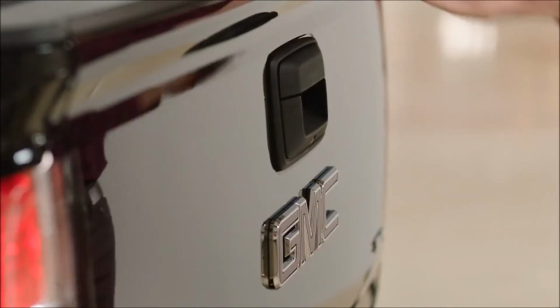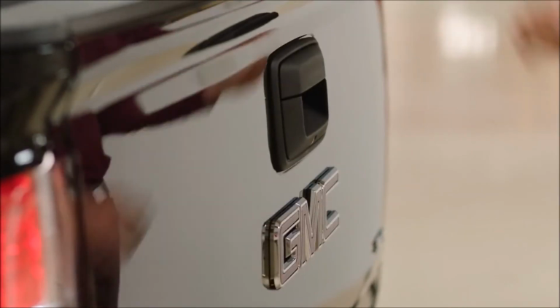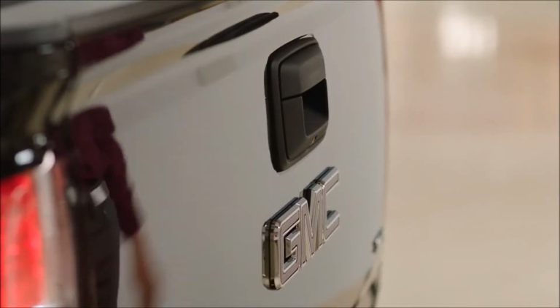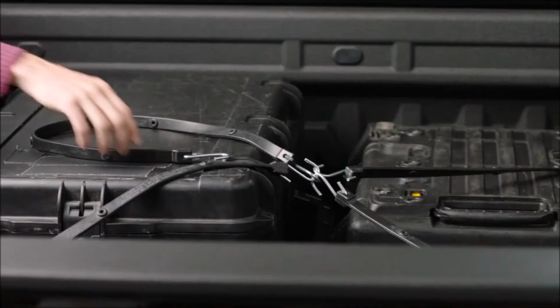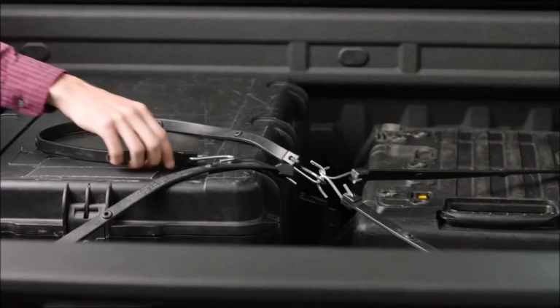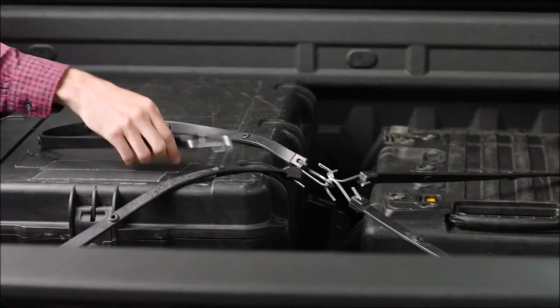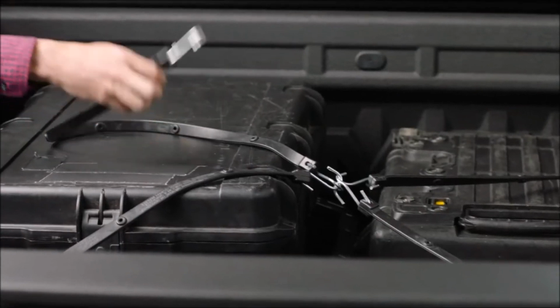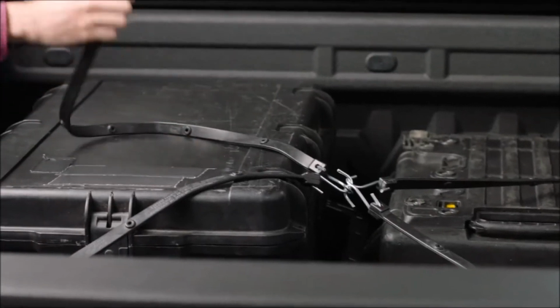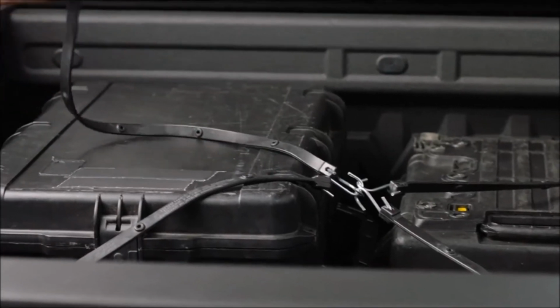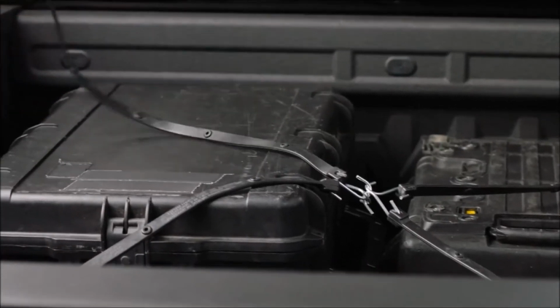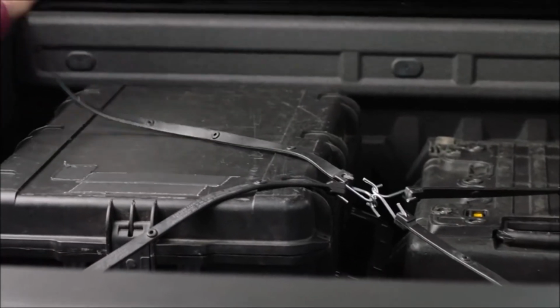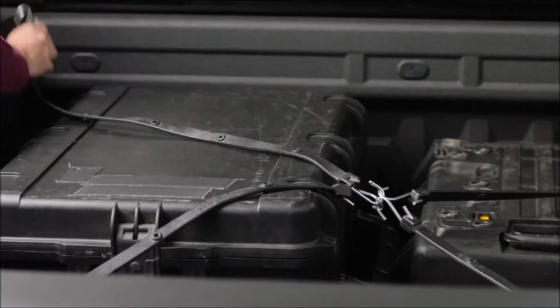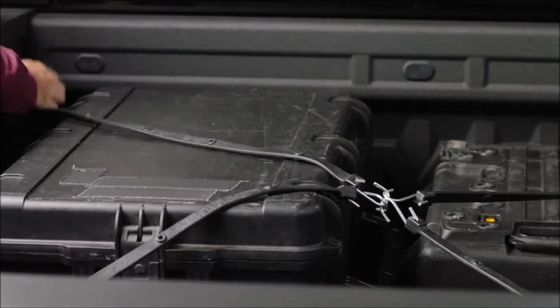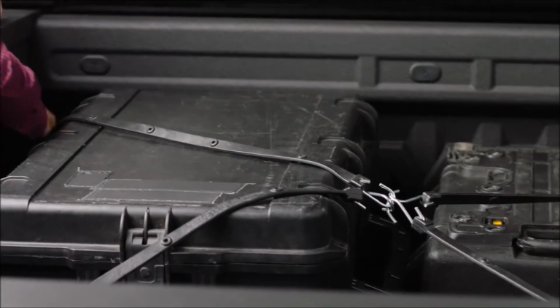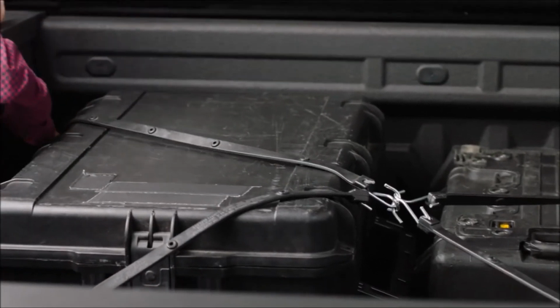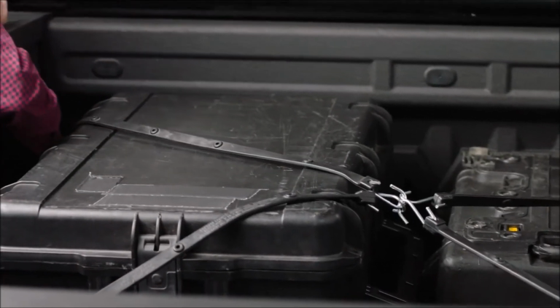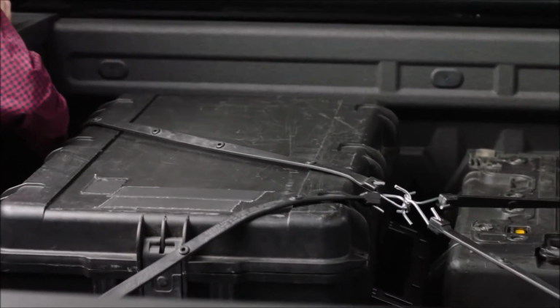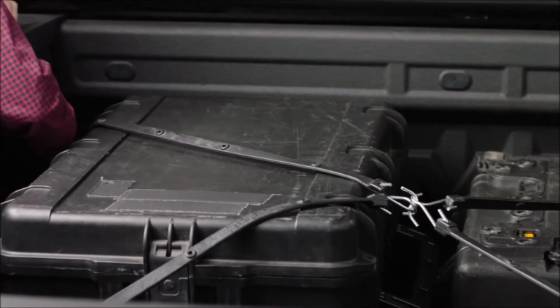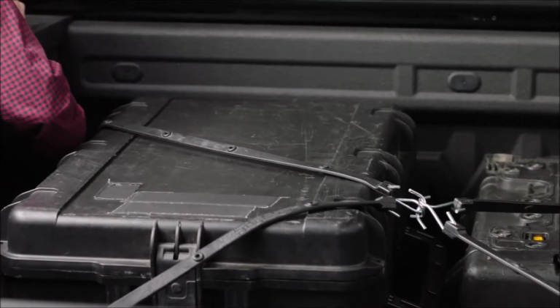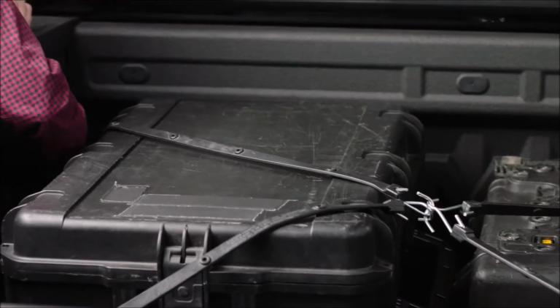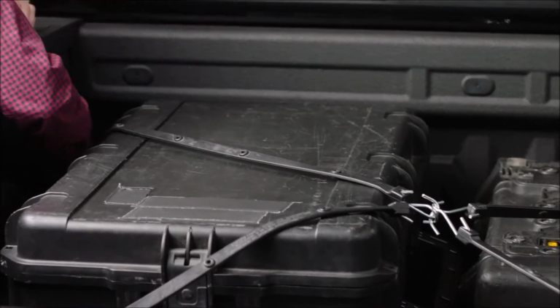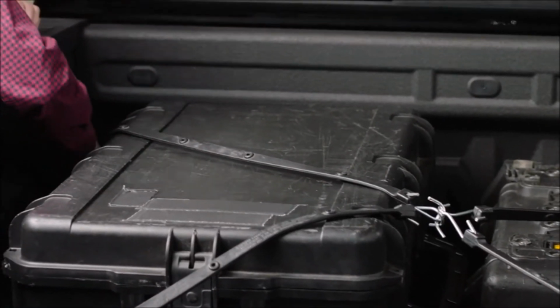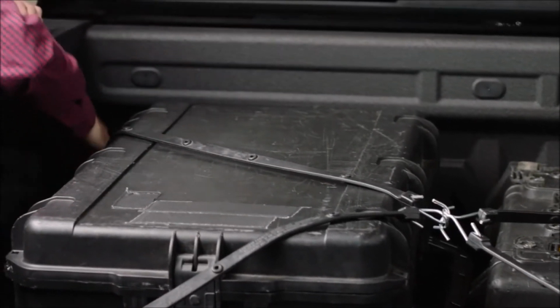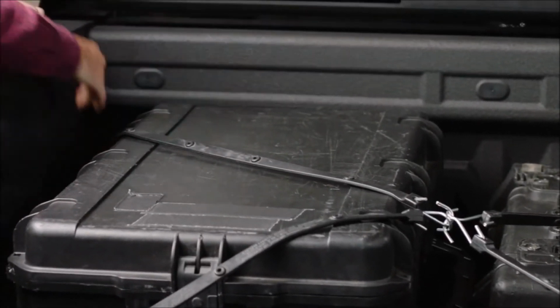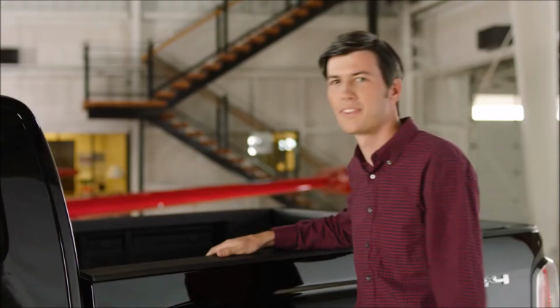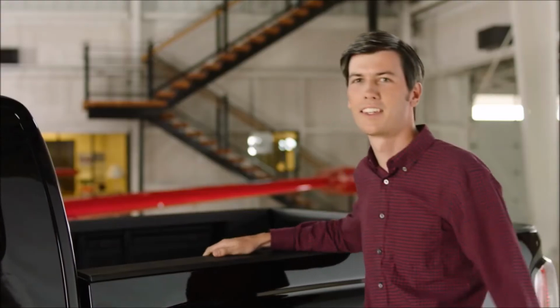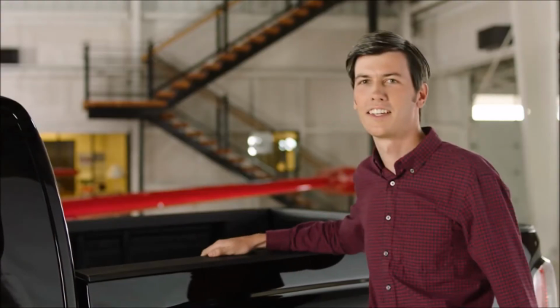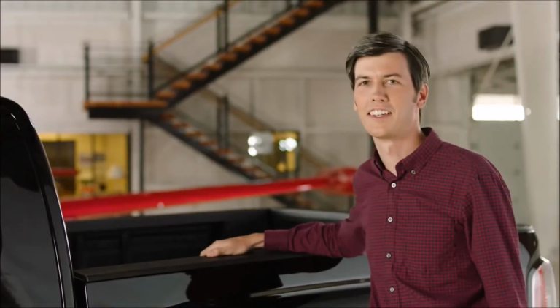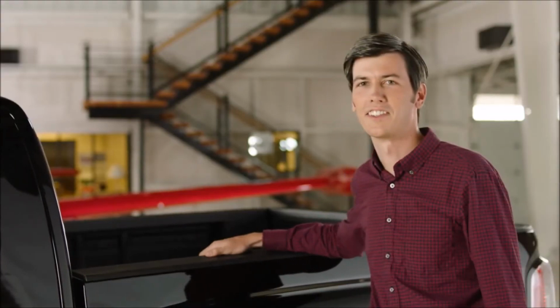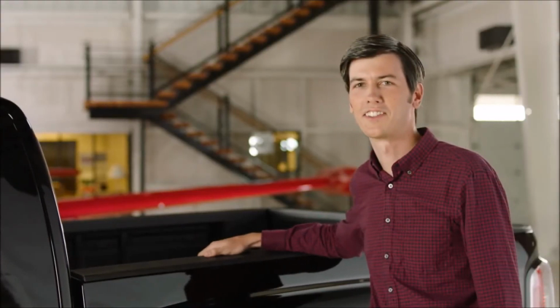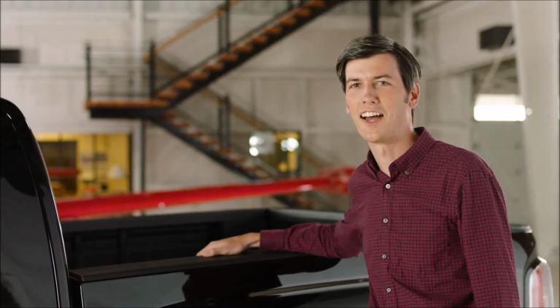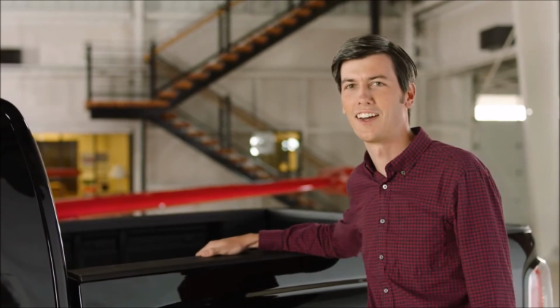Every detail was designed with you in mind — makes it pretty easy to get things done in style.